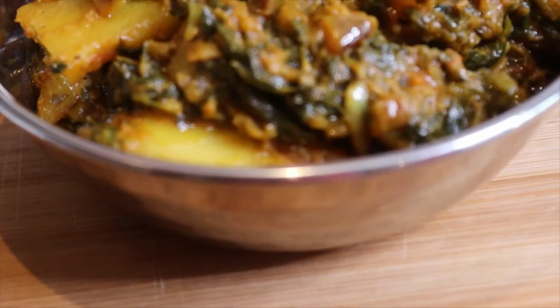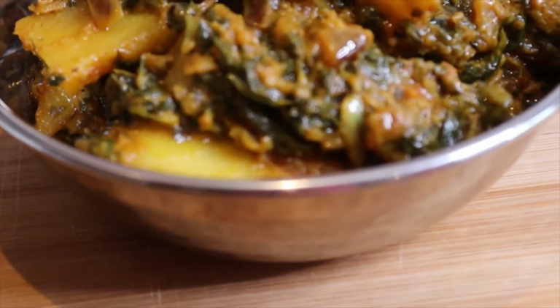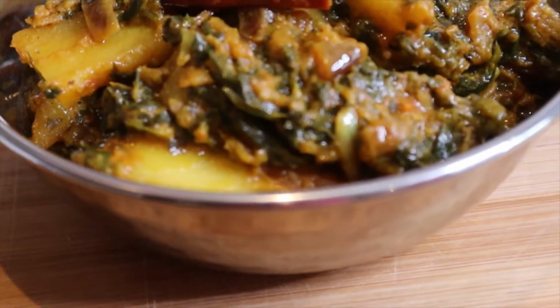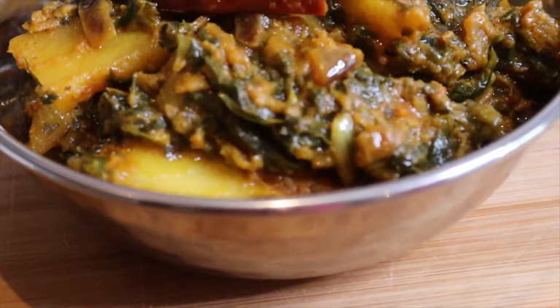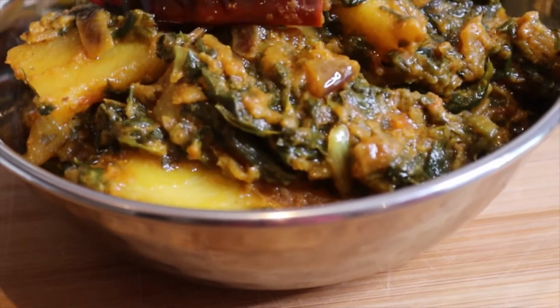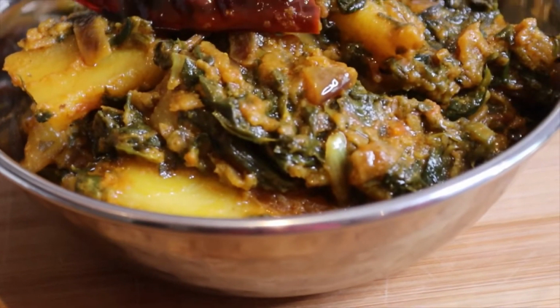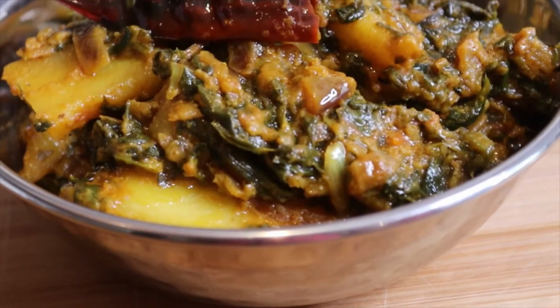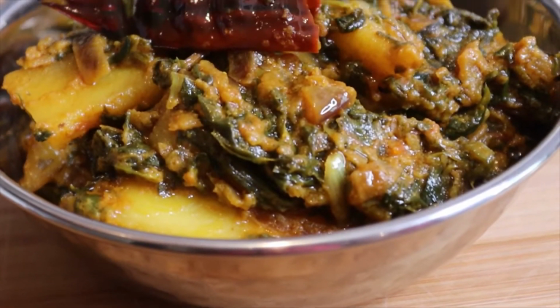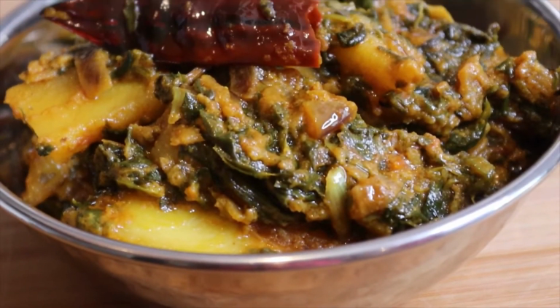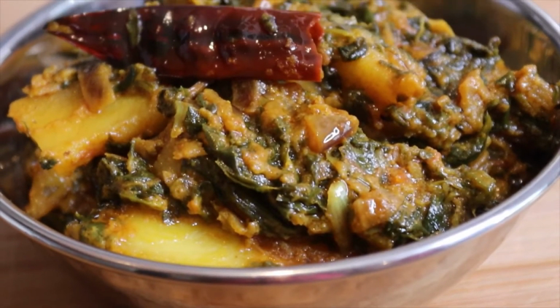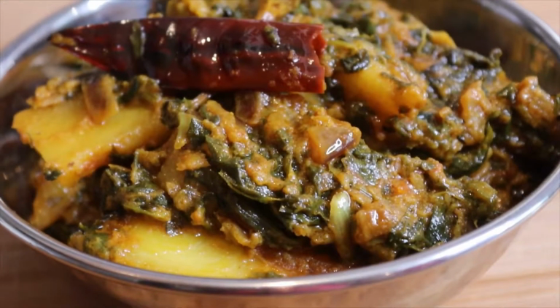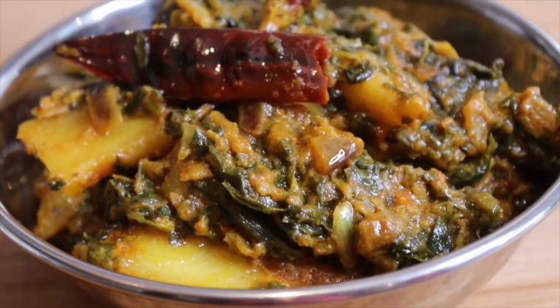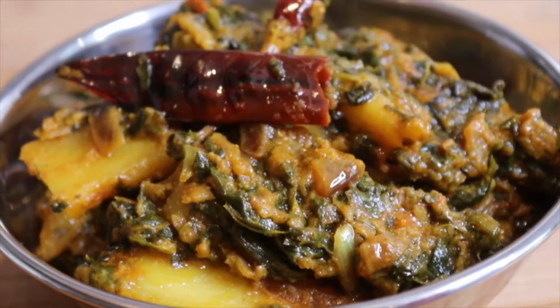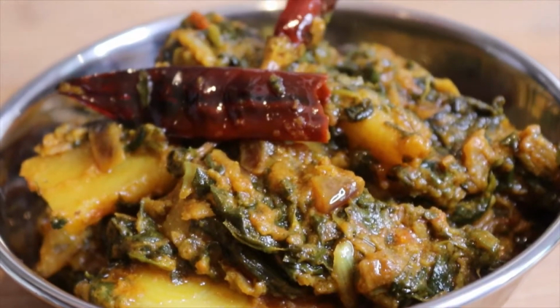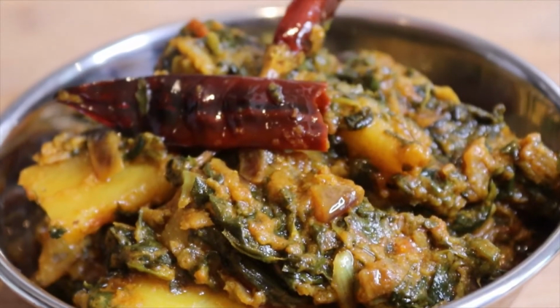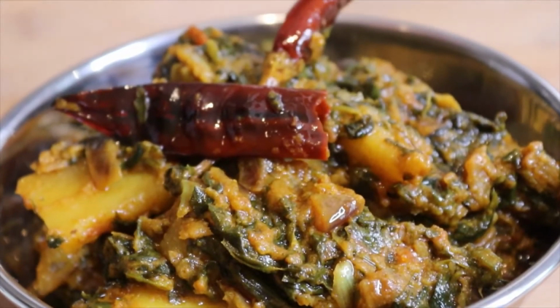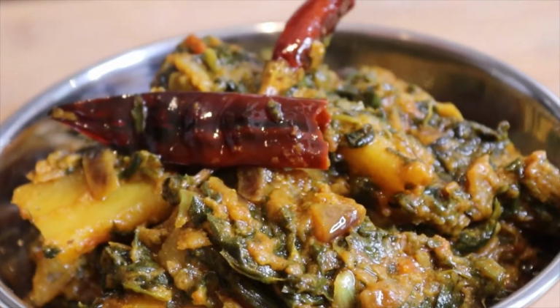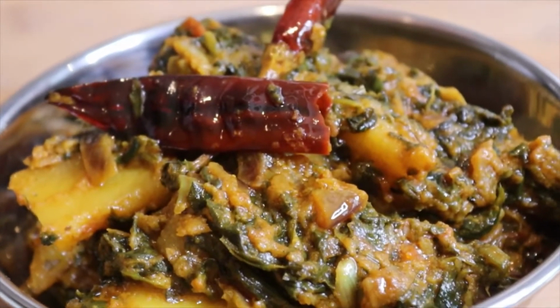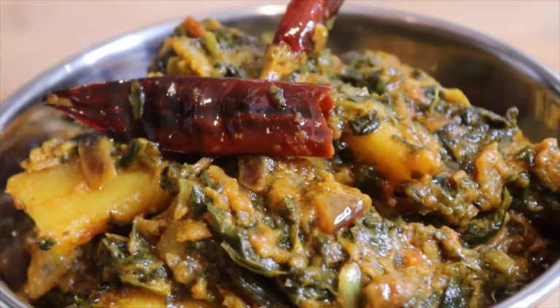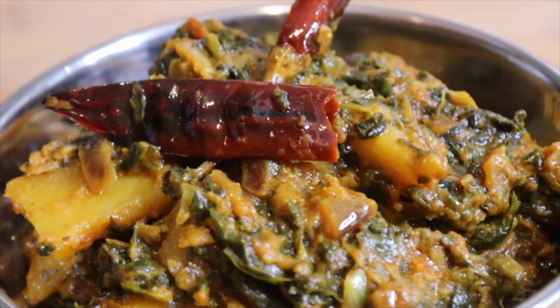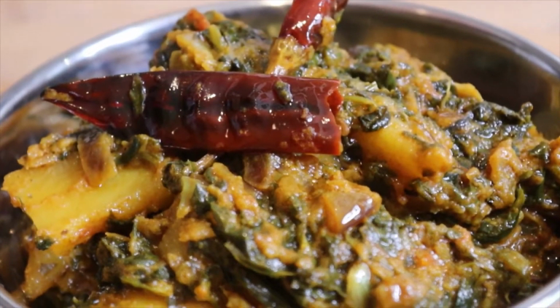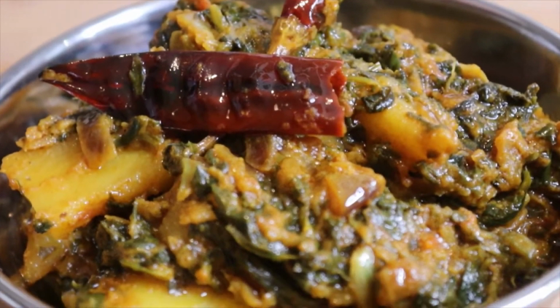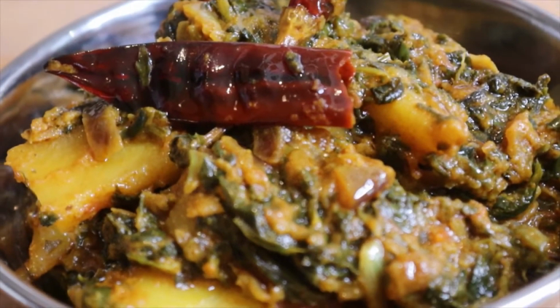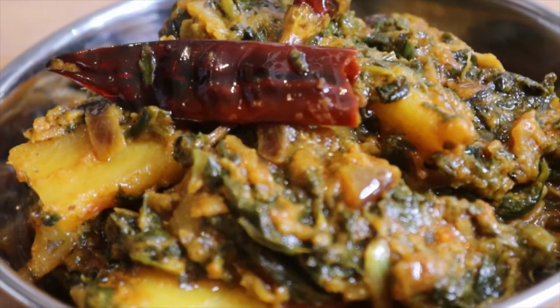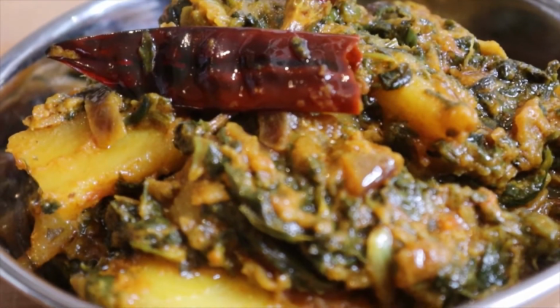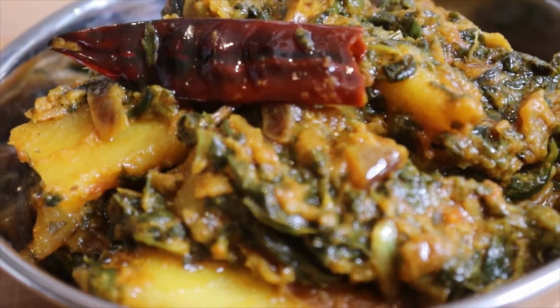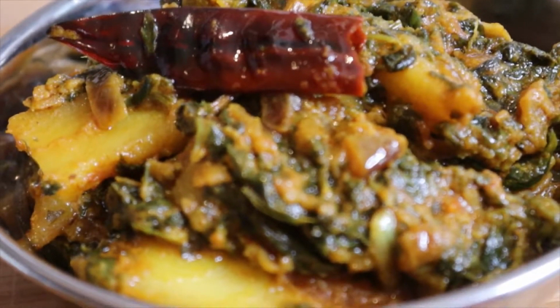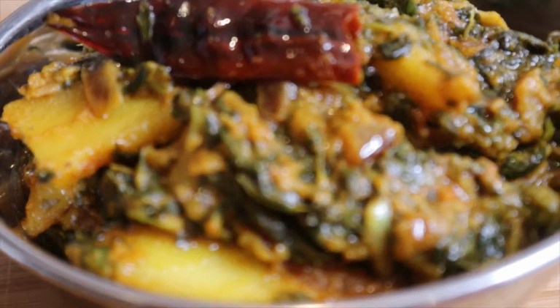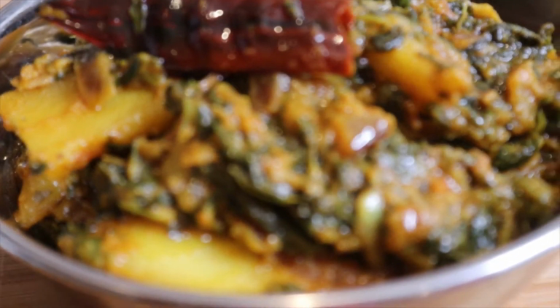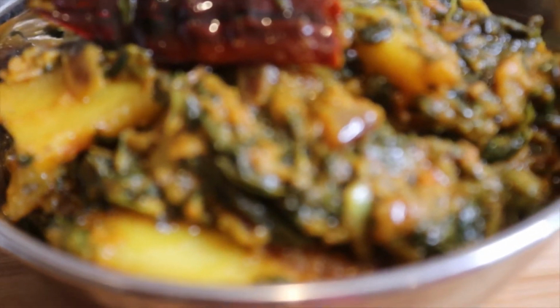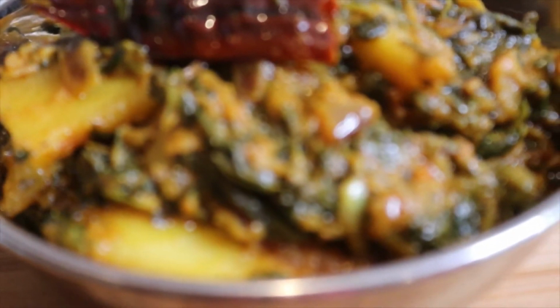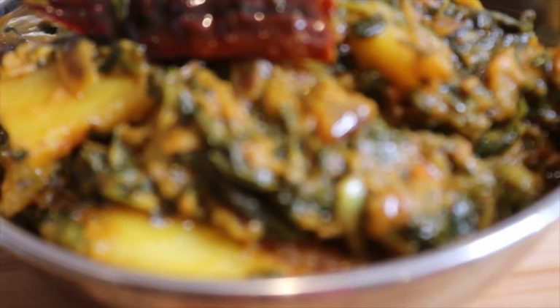Welcome to my channel. Today I am going to make a vegetarian recipe.